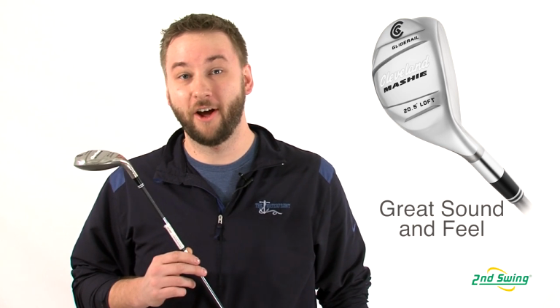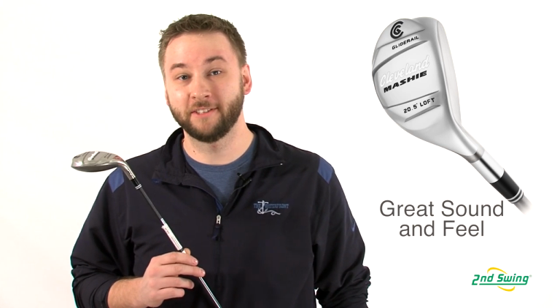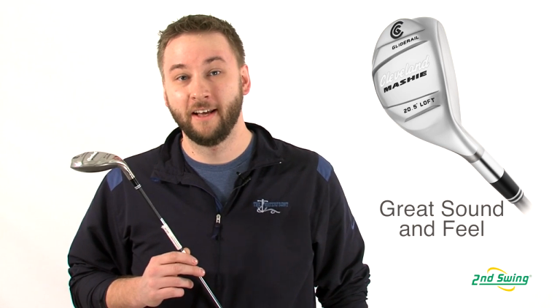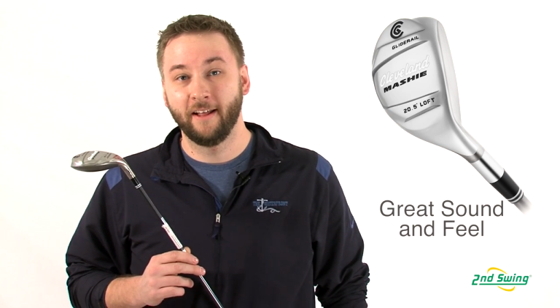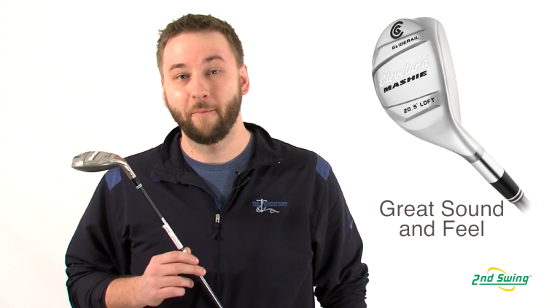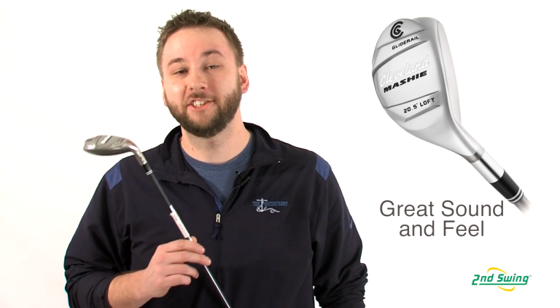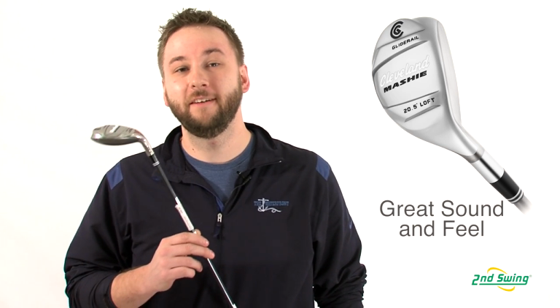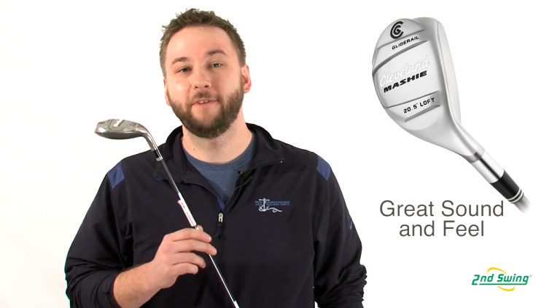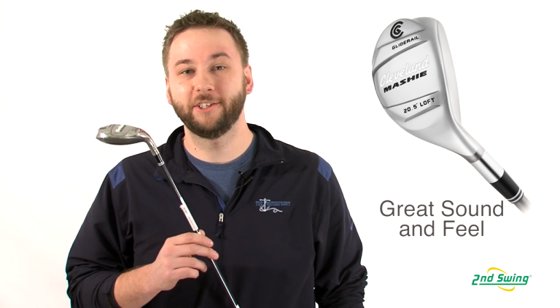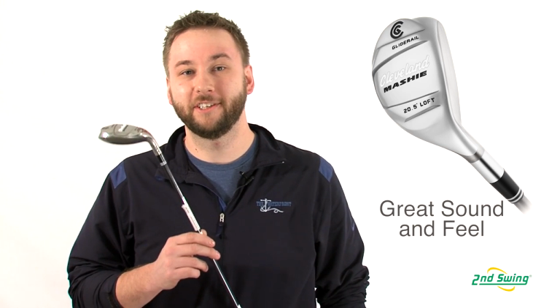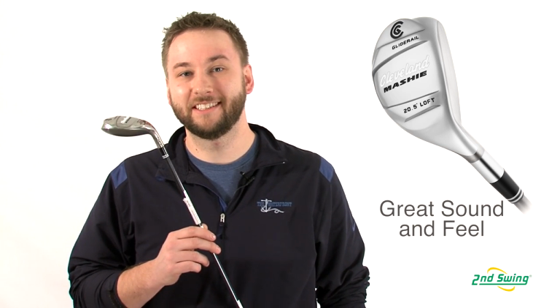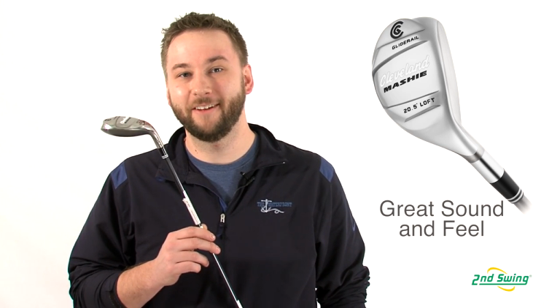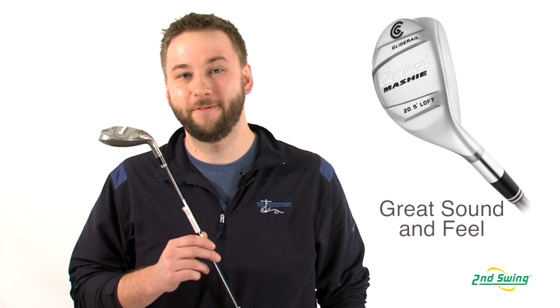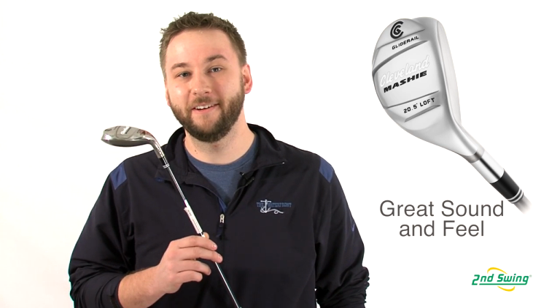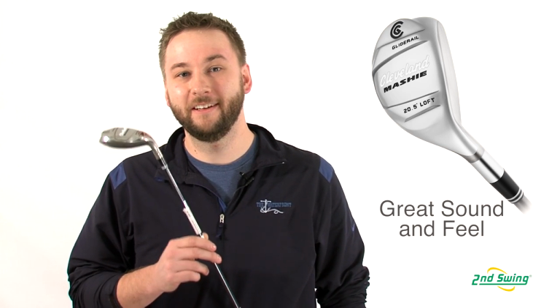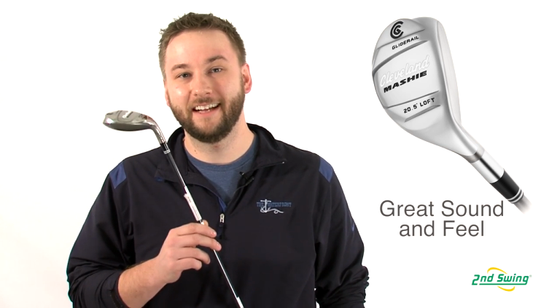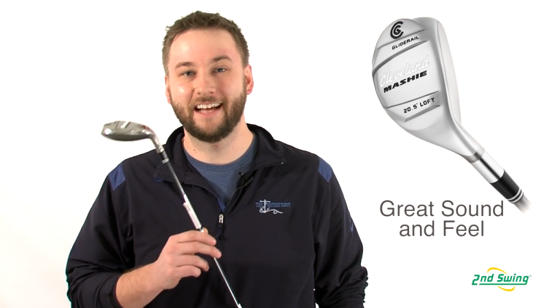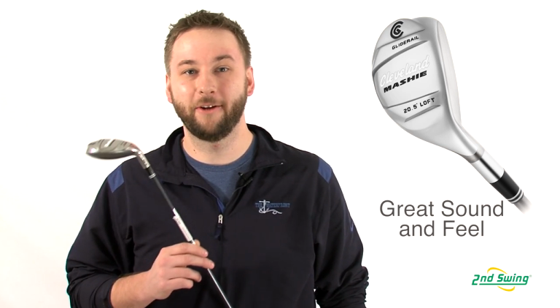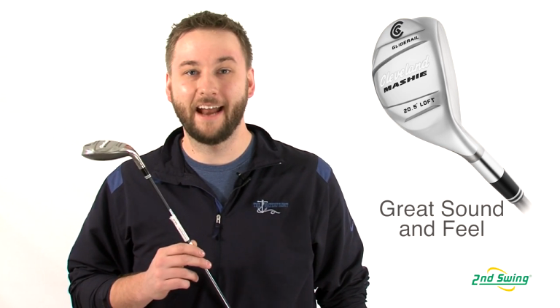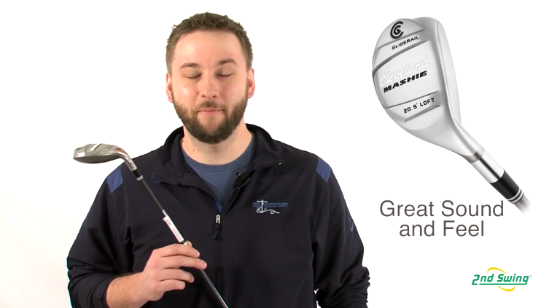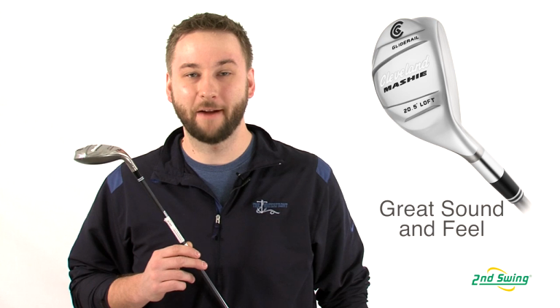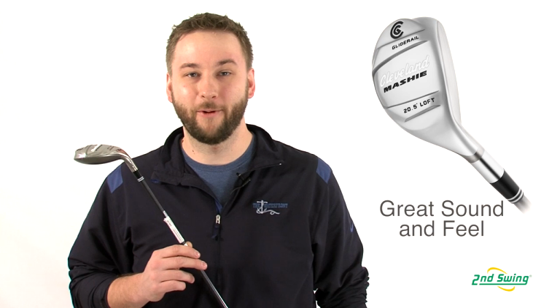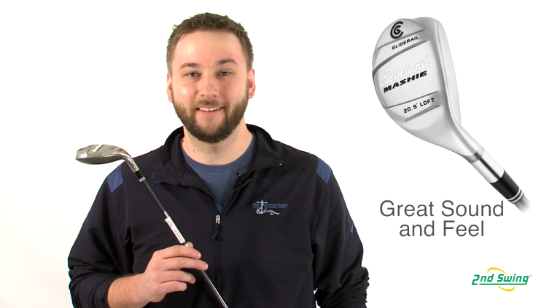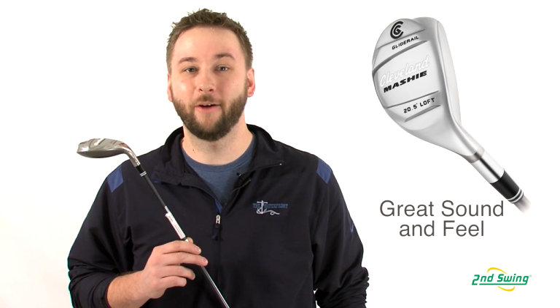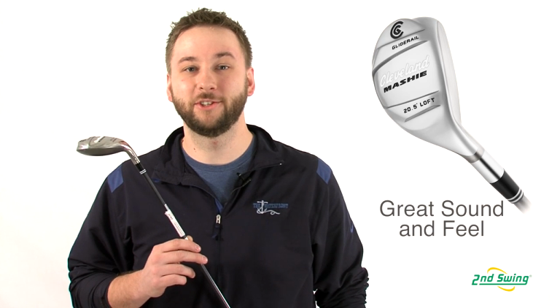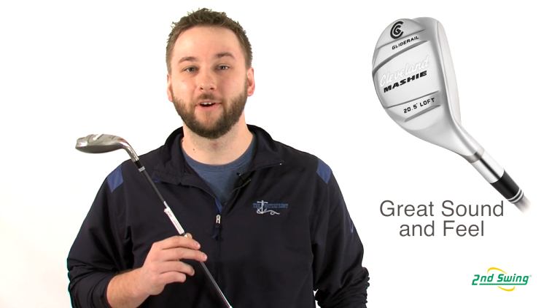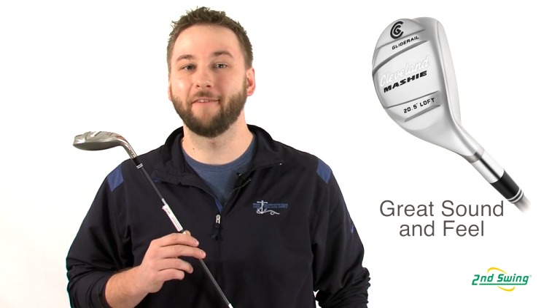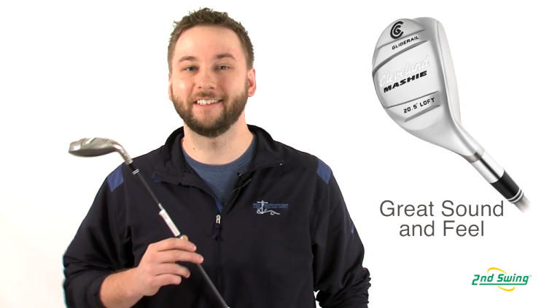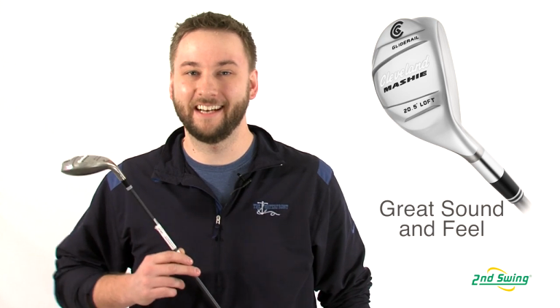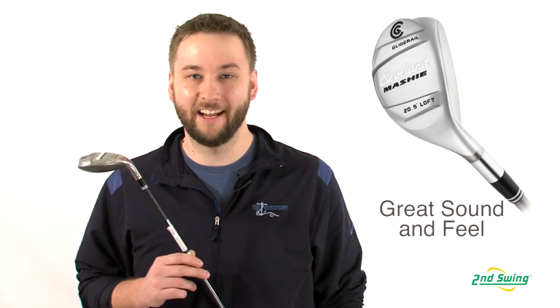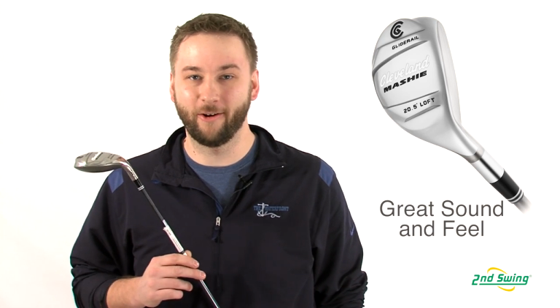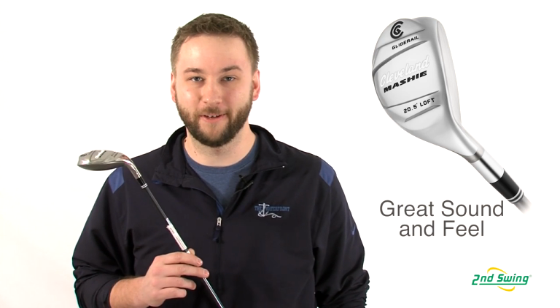A game improvement hybrid available in several different lofts, the Mashy features a solid feel and sound at impact point that helps ensure confidence in any golfer.